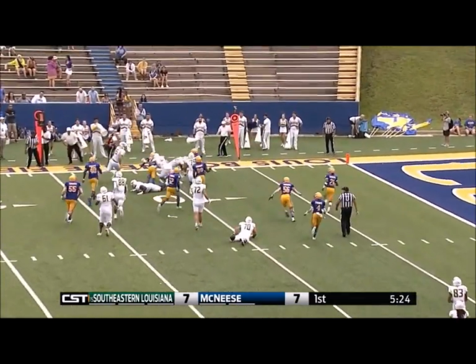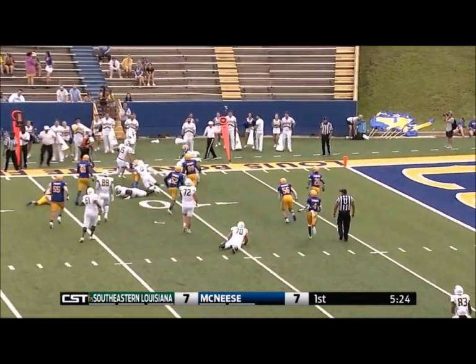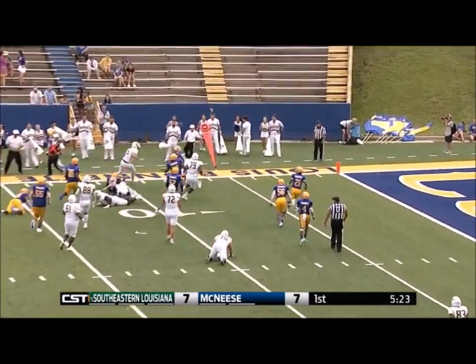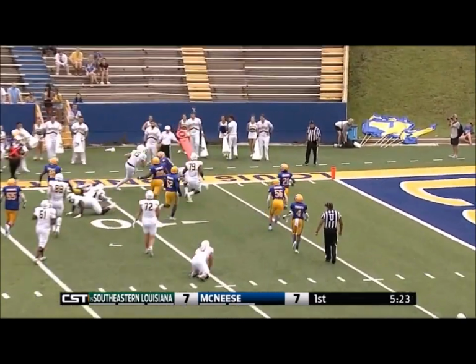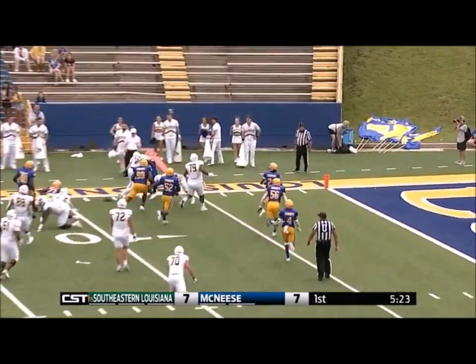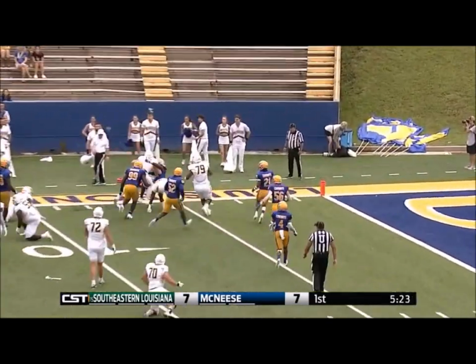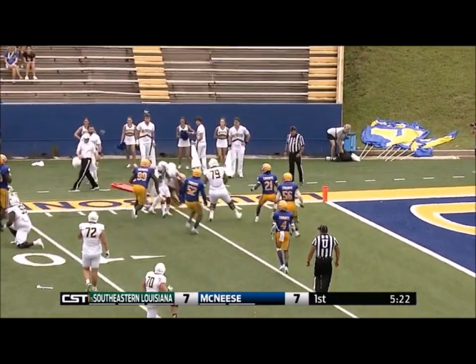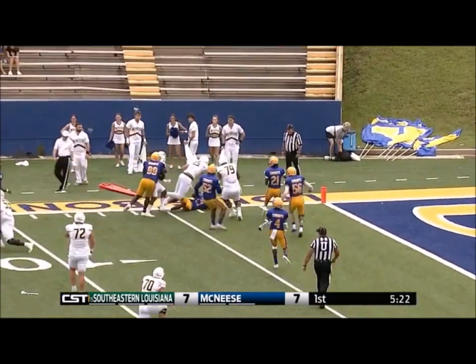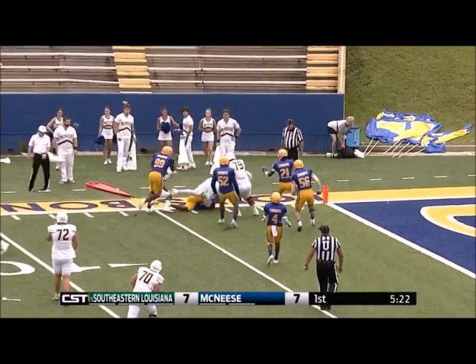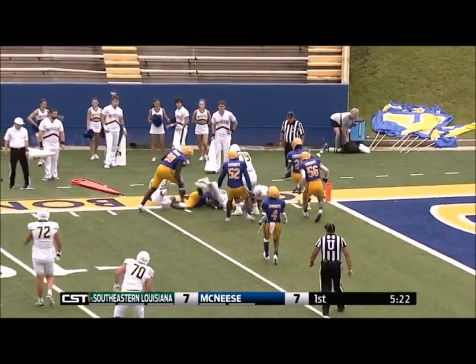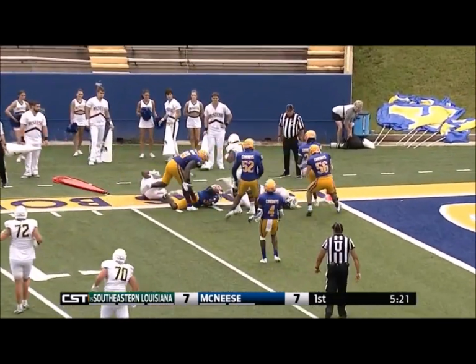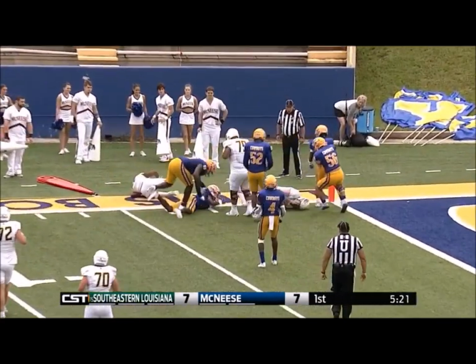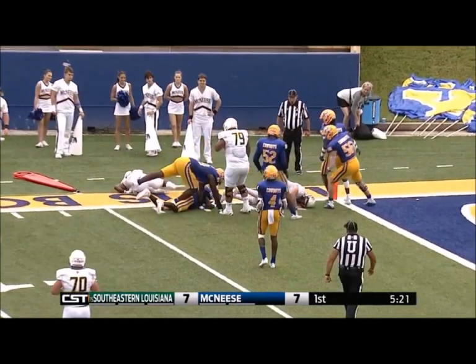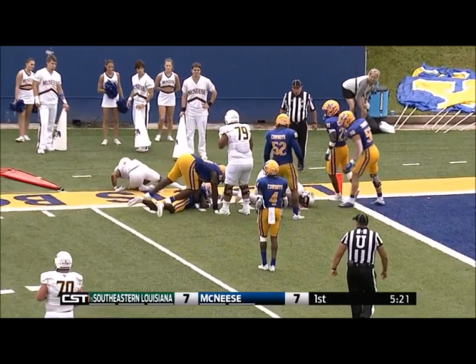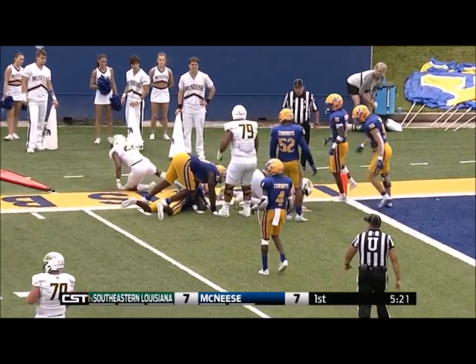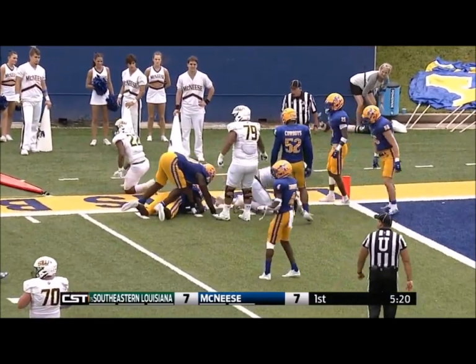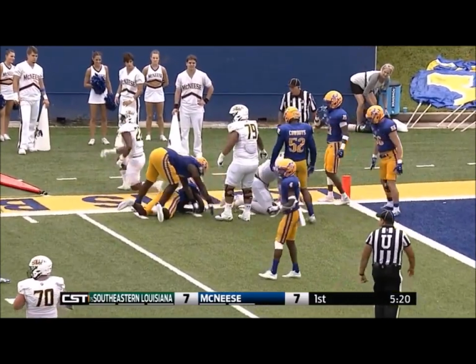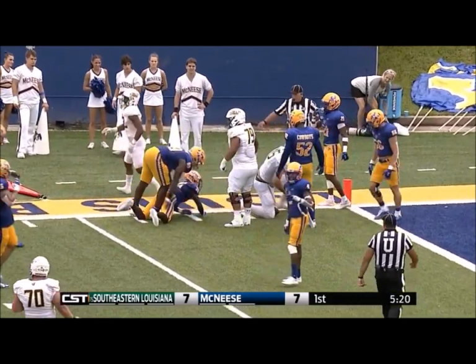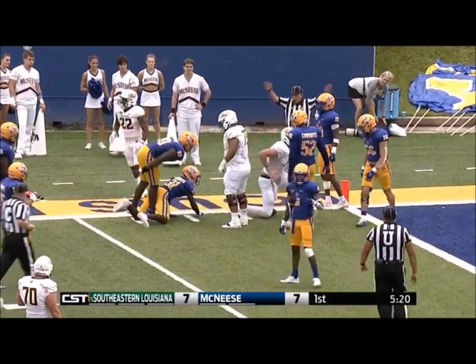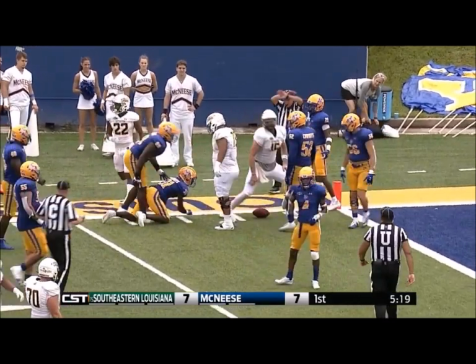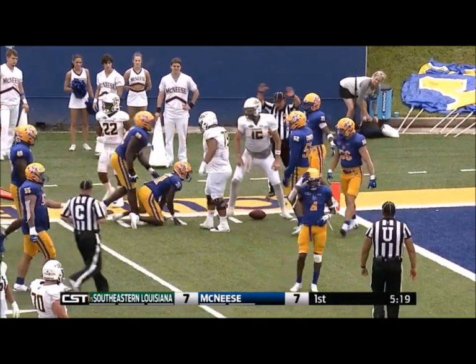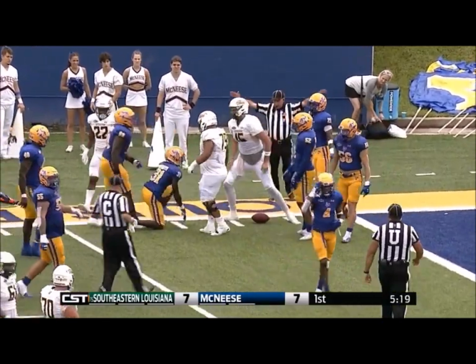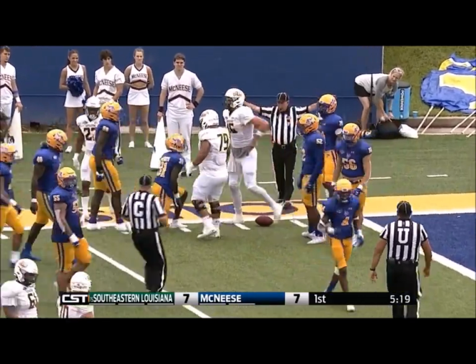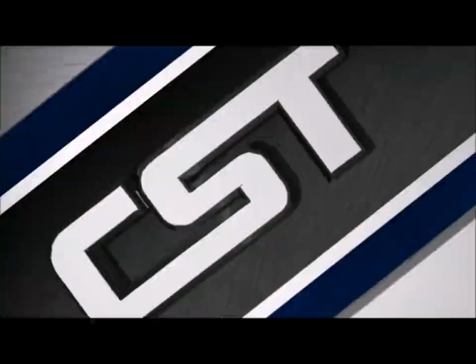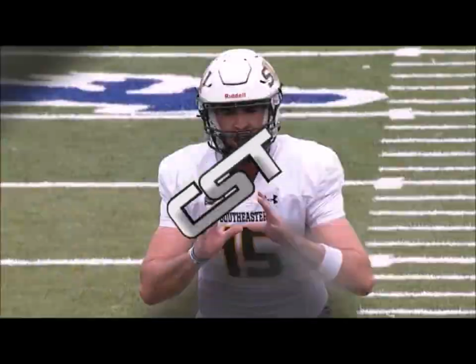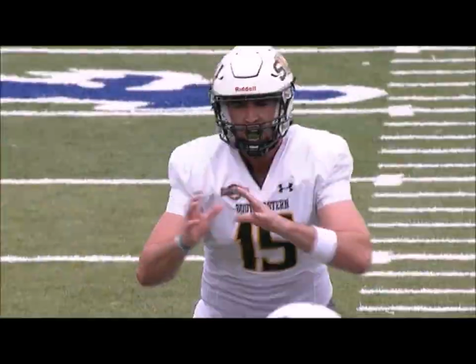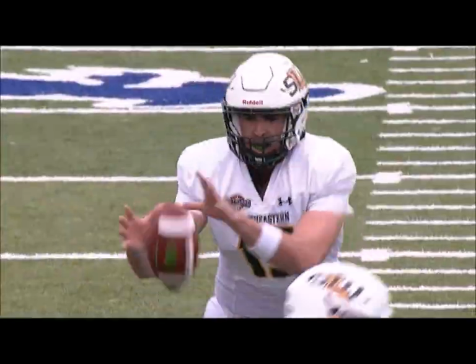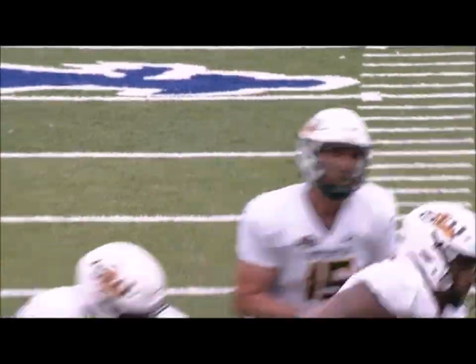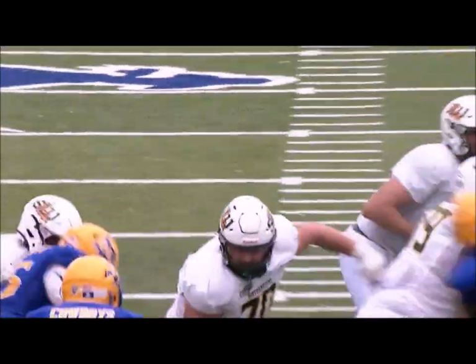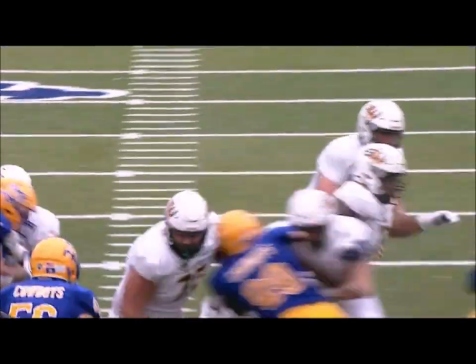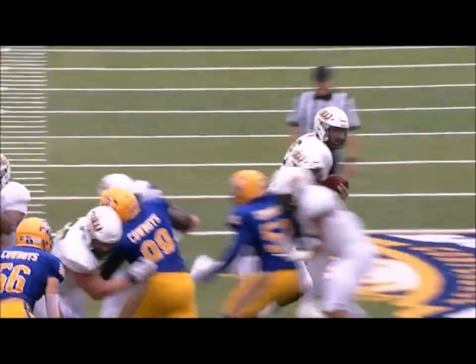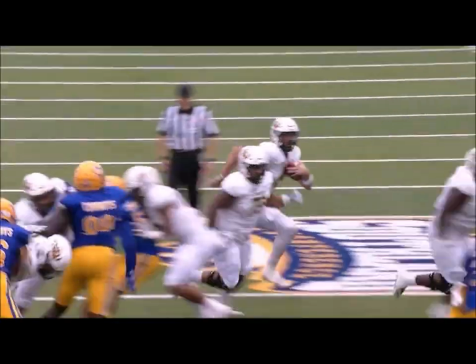The Lions are in the red zone at the 15. Kelly on a keeper, stumbles his way for five, for six, for seven. And then just is going to be run out of bounds at about the 10.